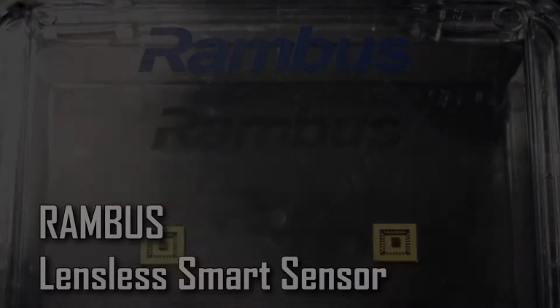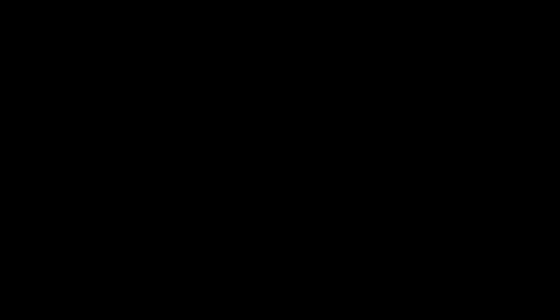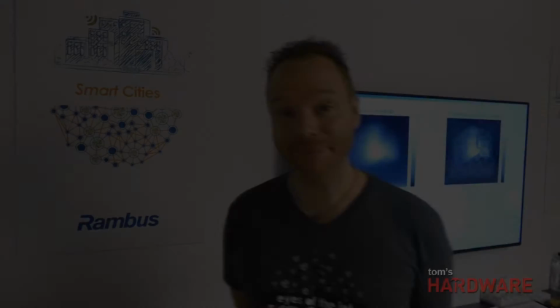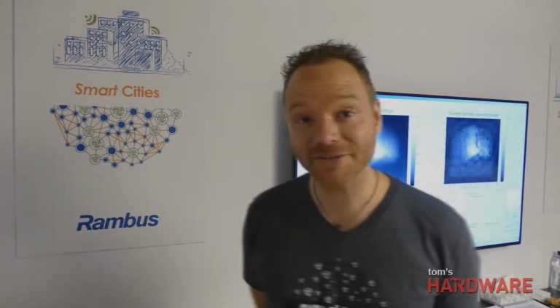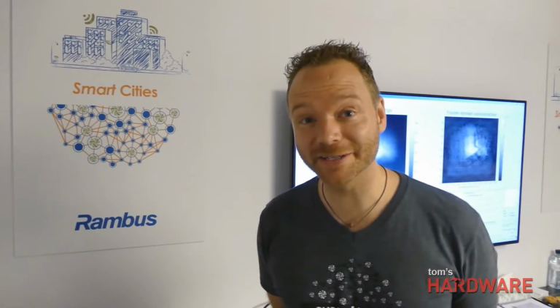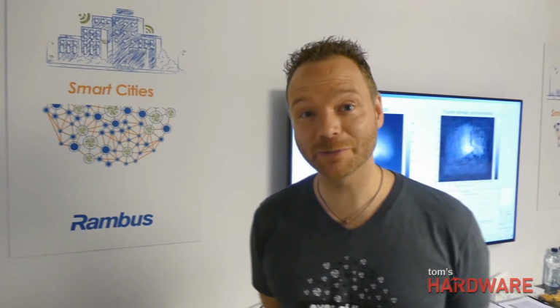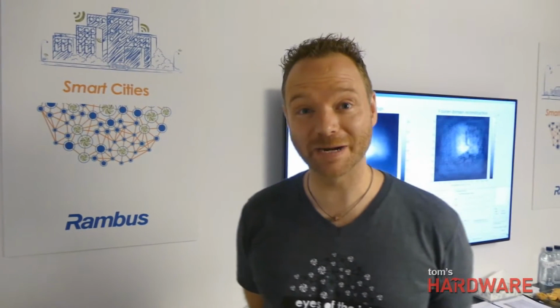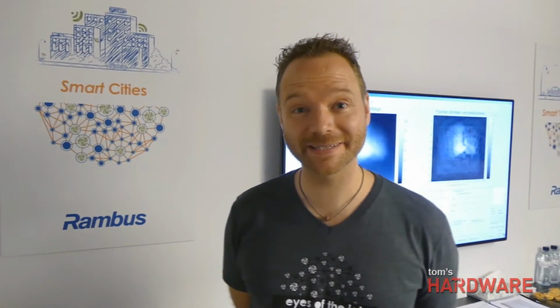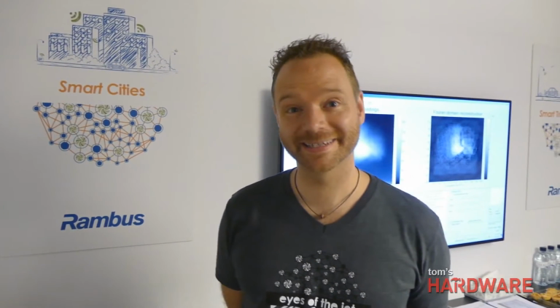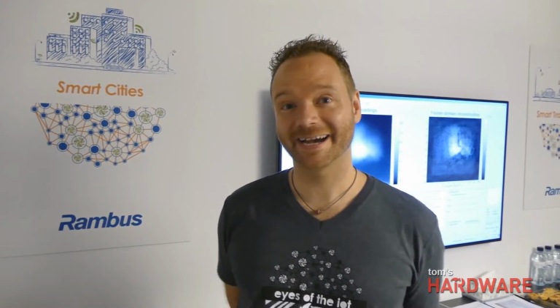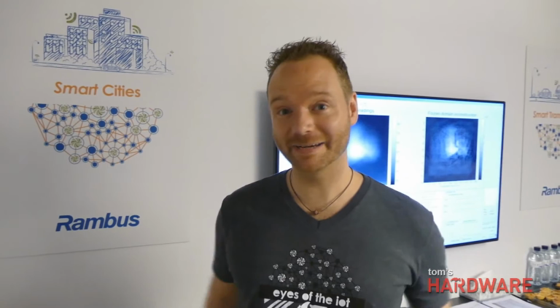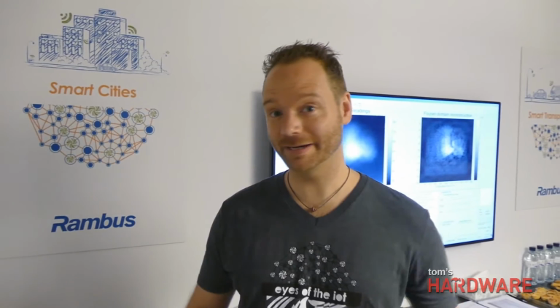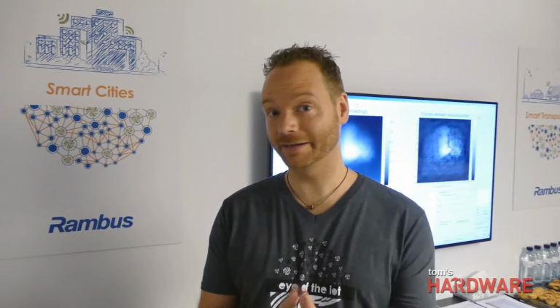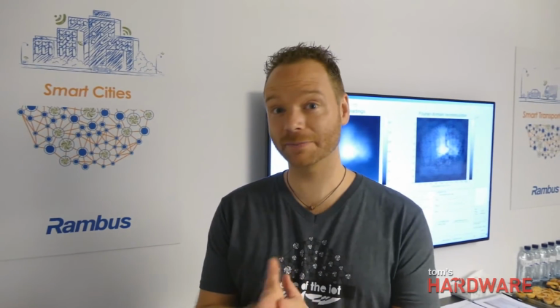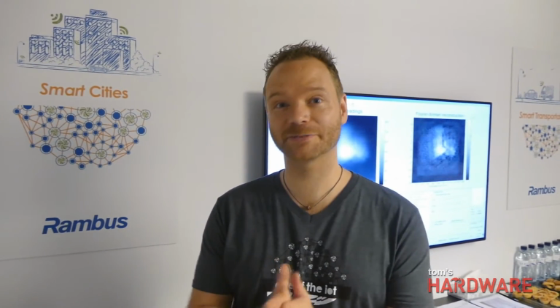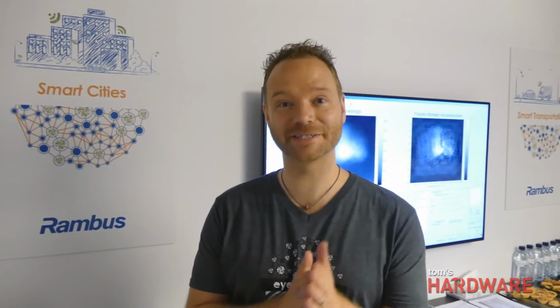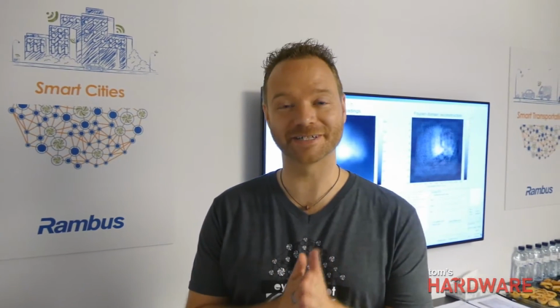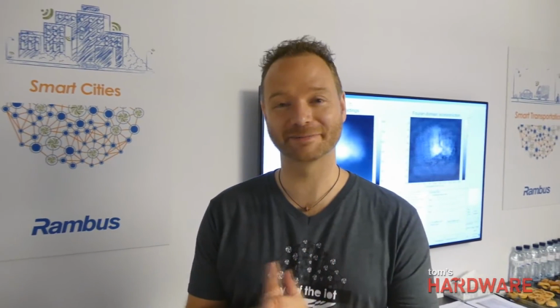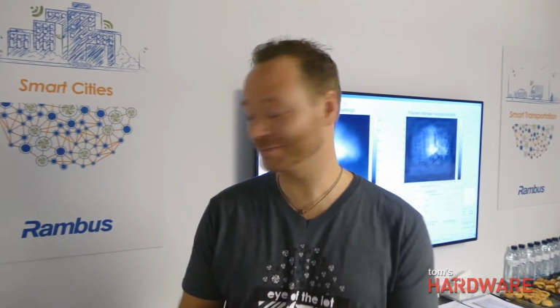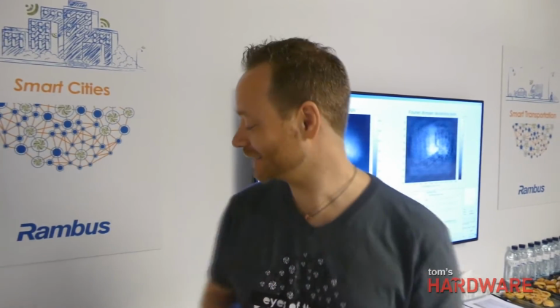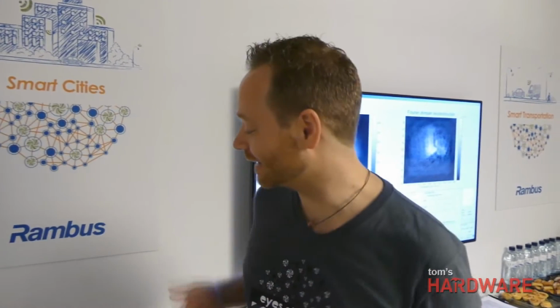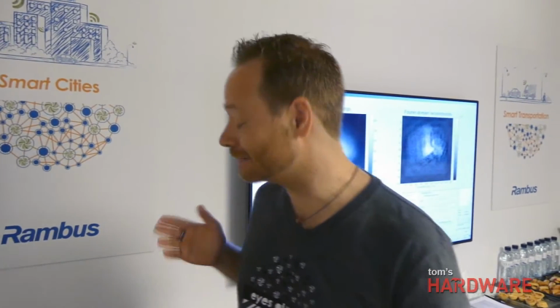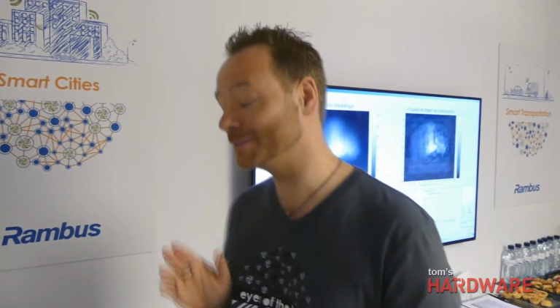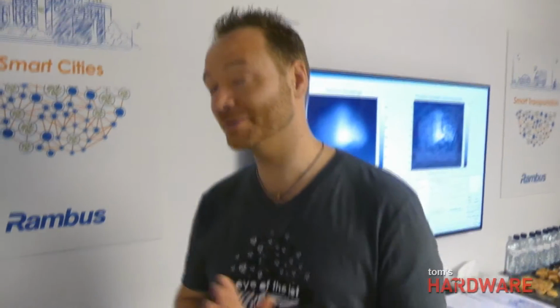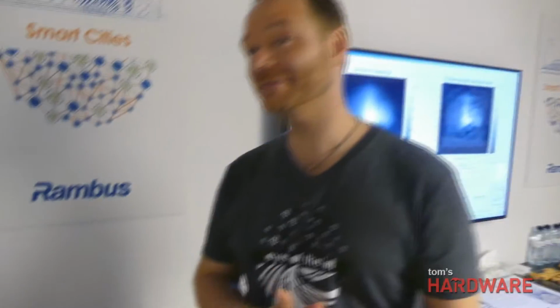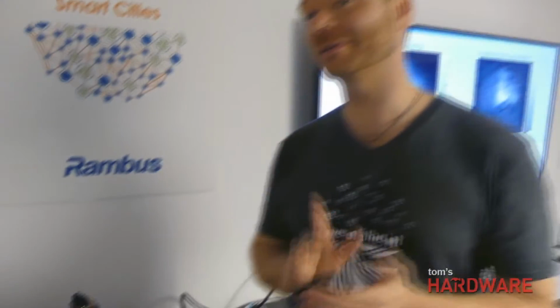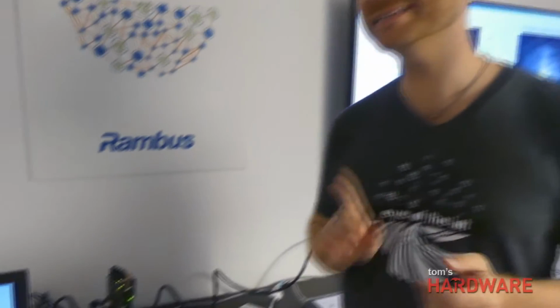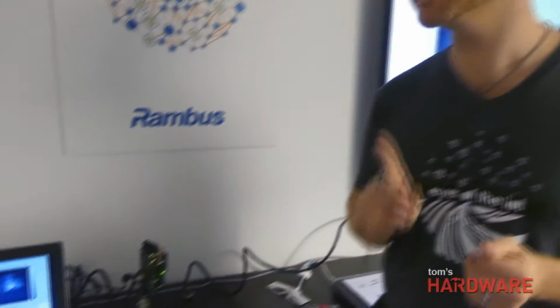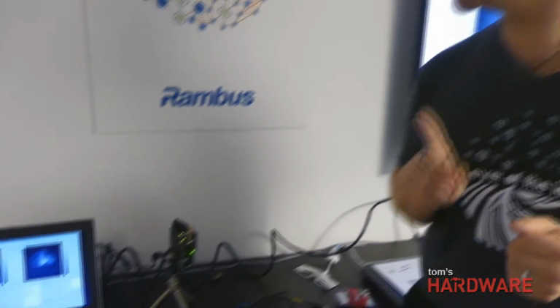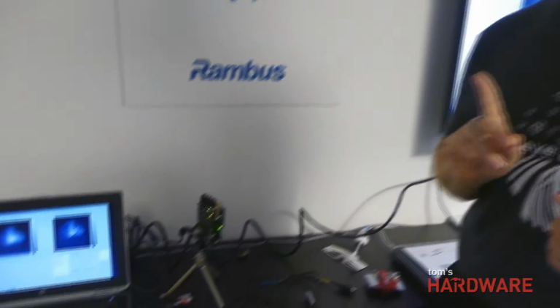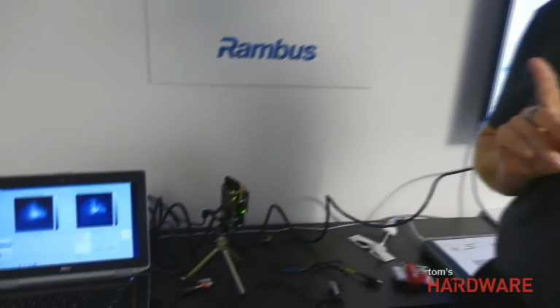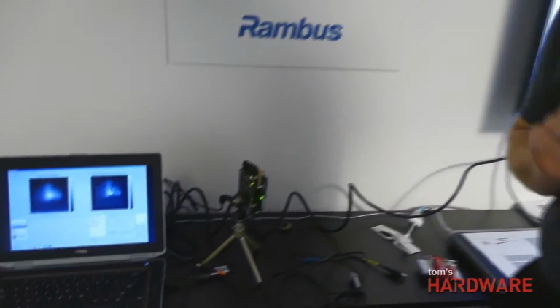I'm Patrick Gill with Rambus. I'm an optics researcher with Rambus and I'm showing off our lensless smart sensor technology.